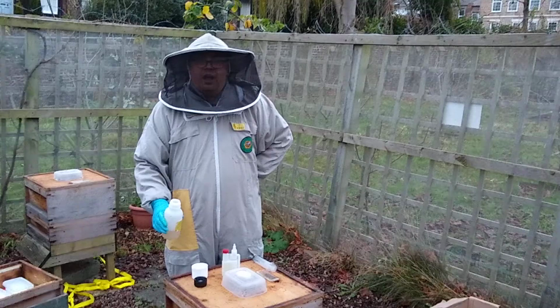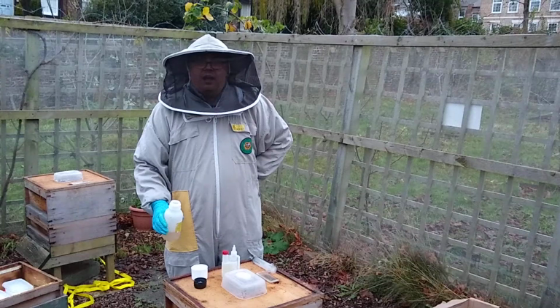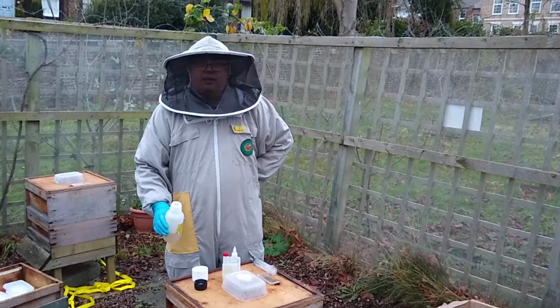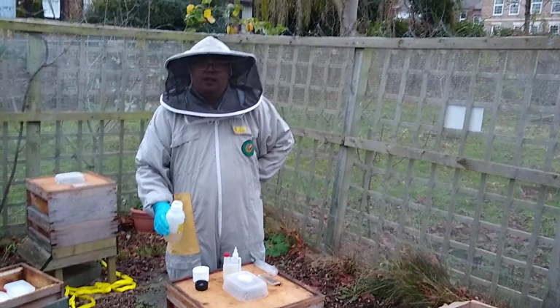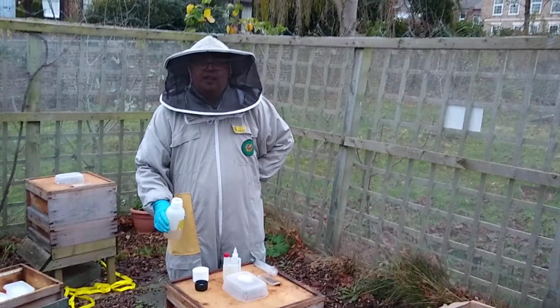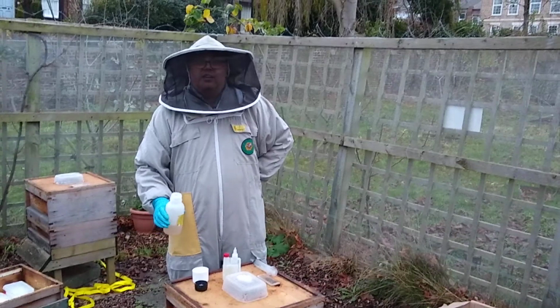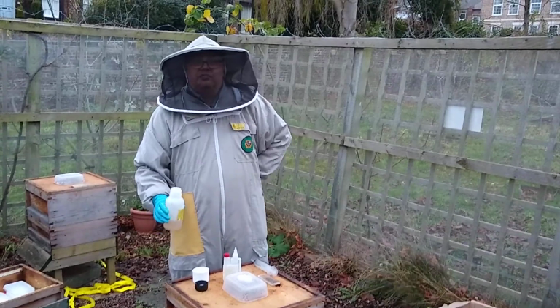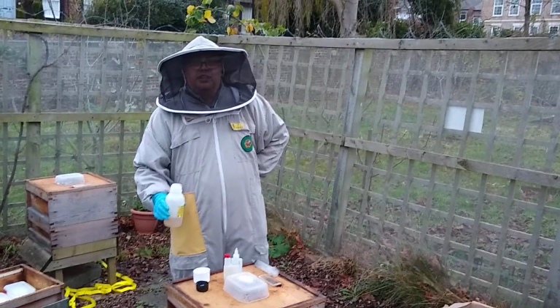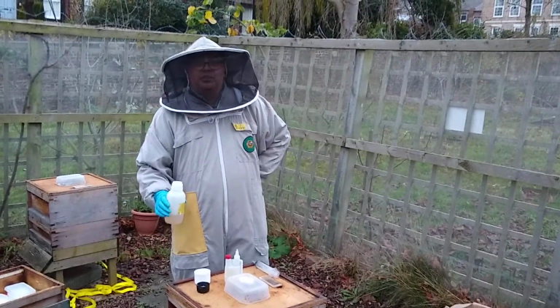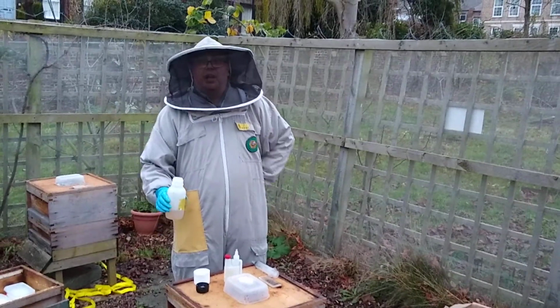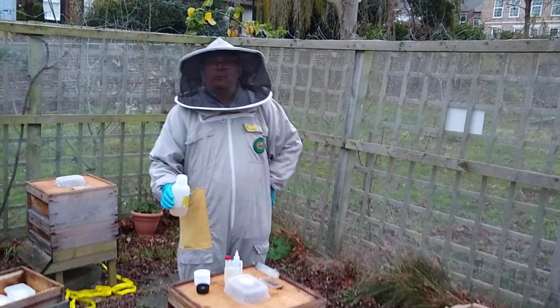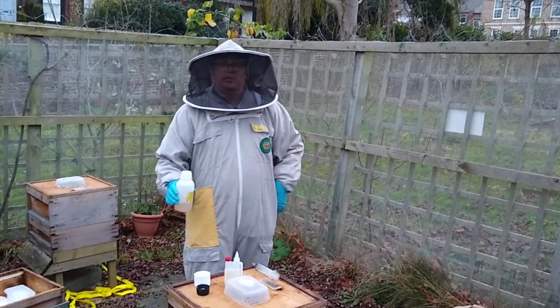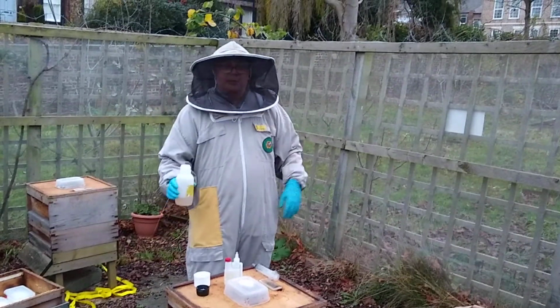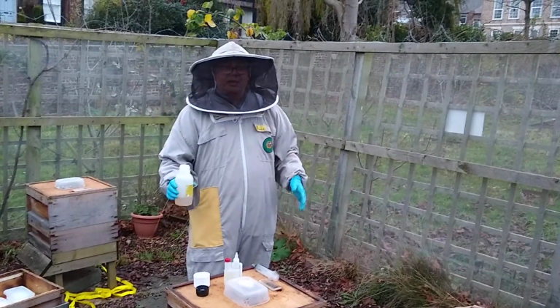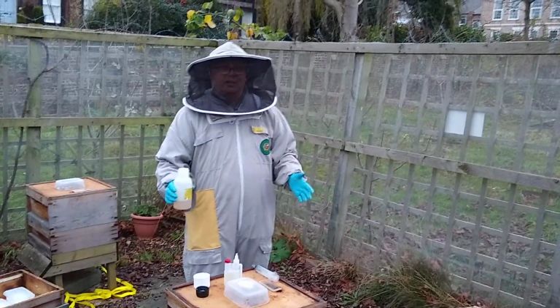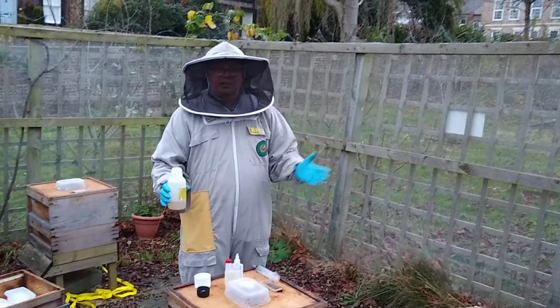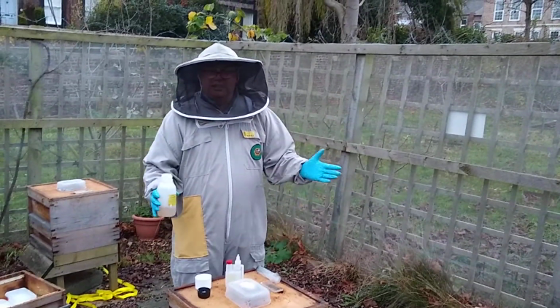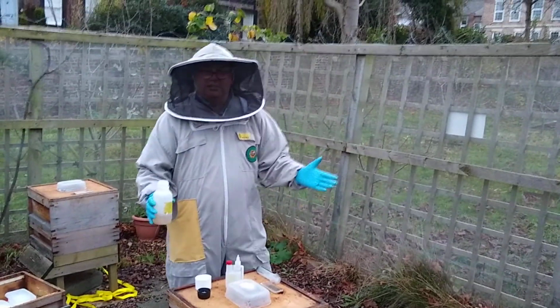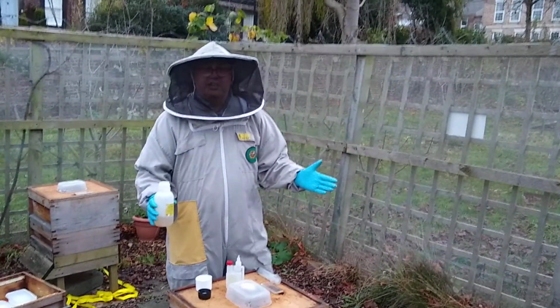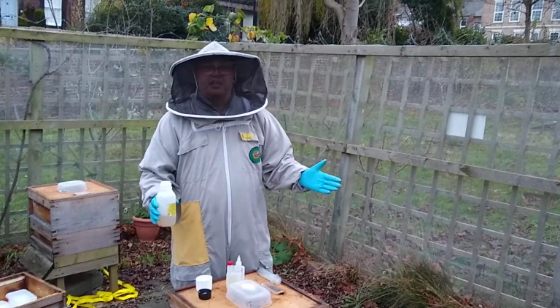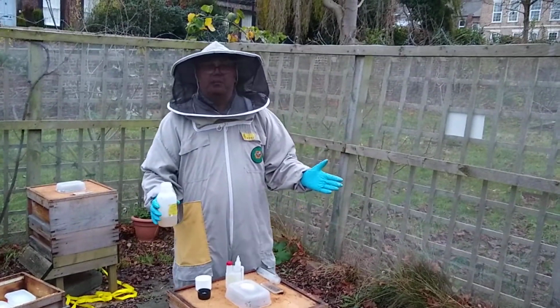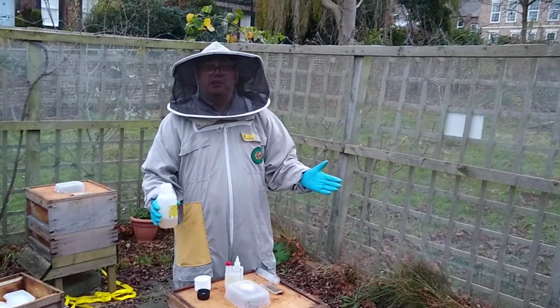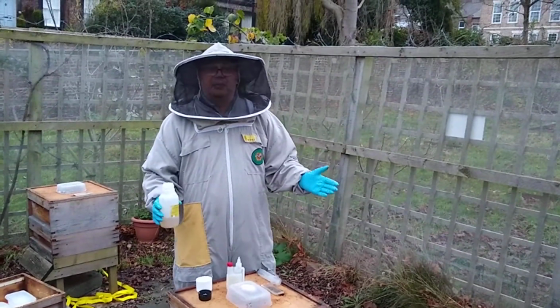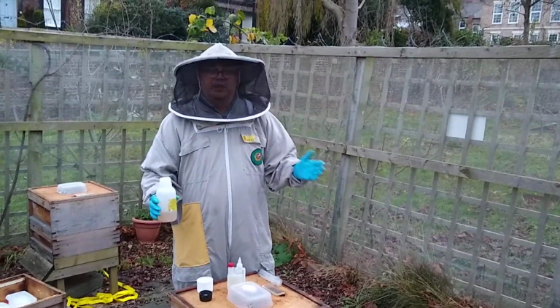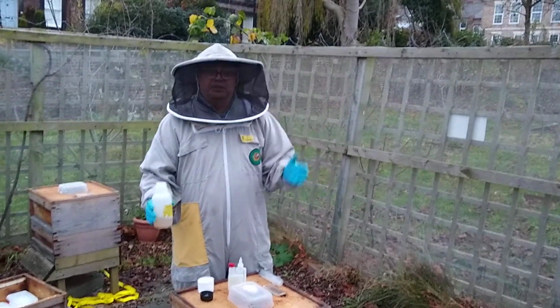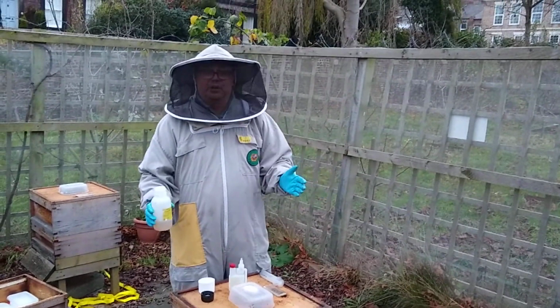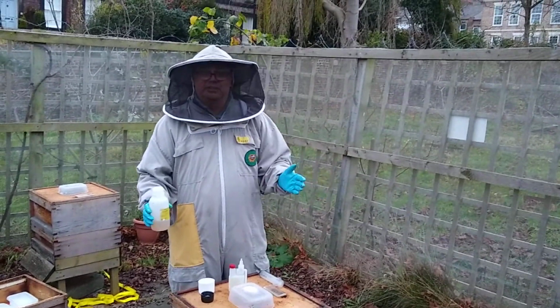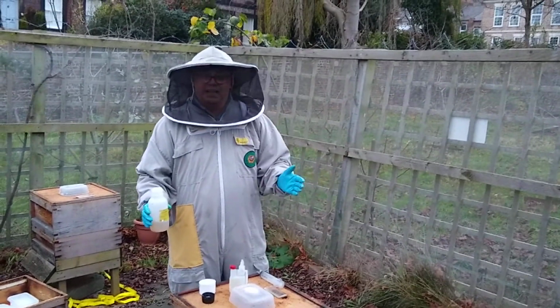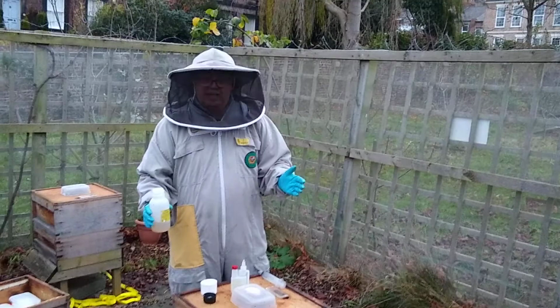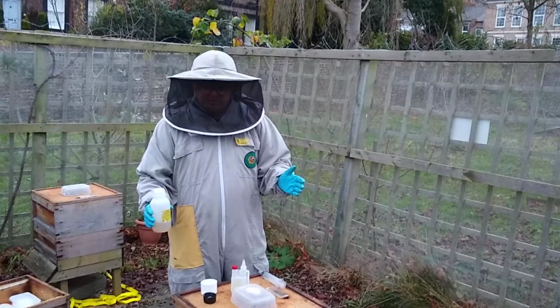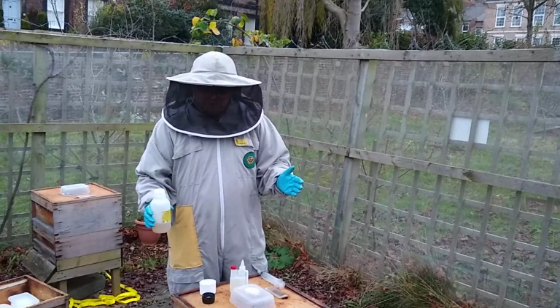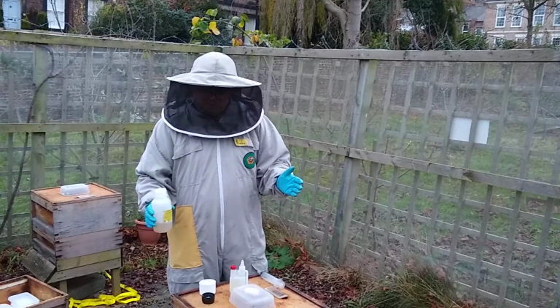Hi there, good afternoon. We're at Summerhill at the Association Apiary and we're going to do an oxalic acid treatment.